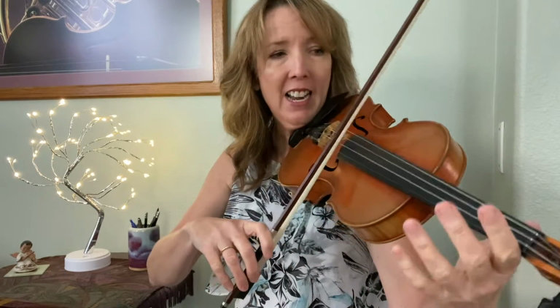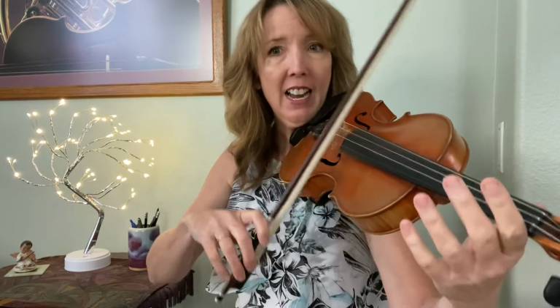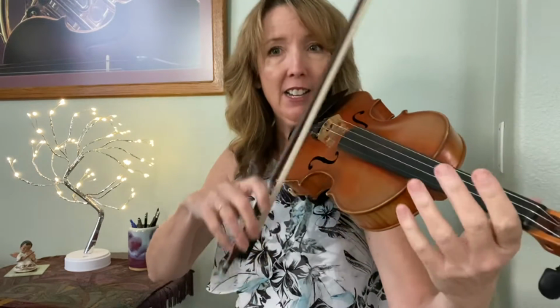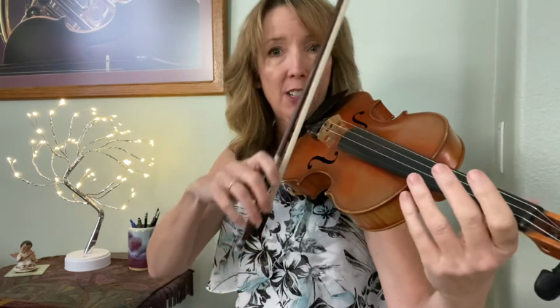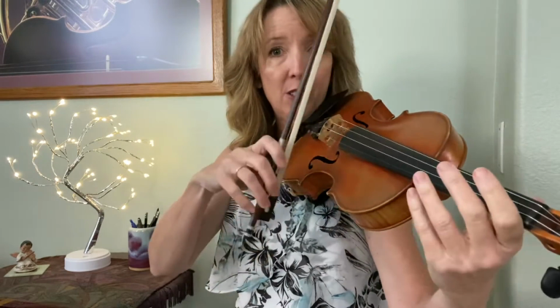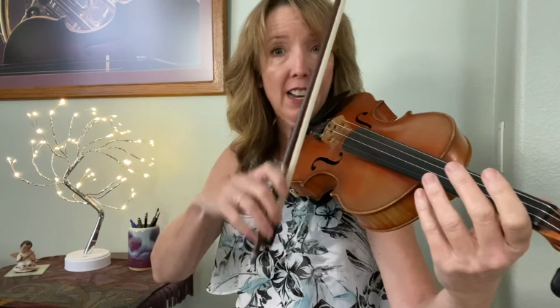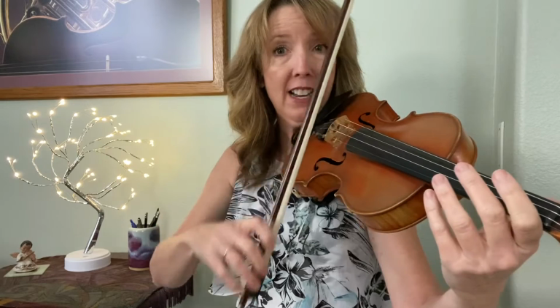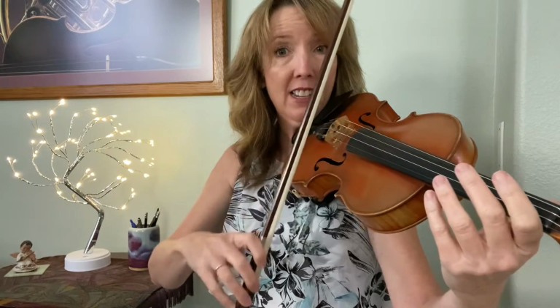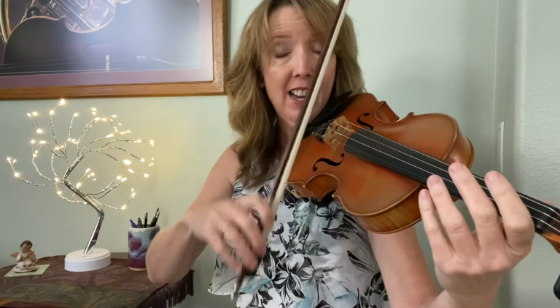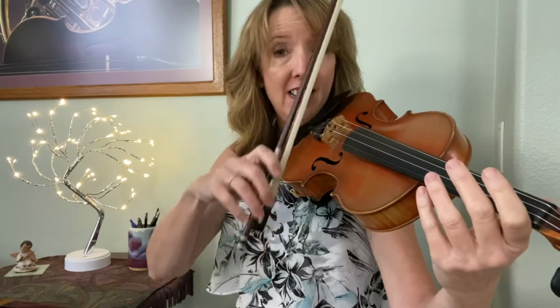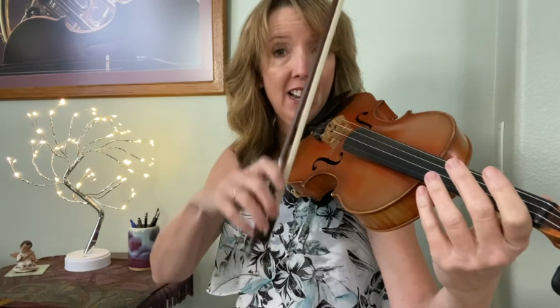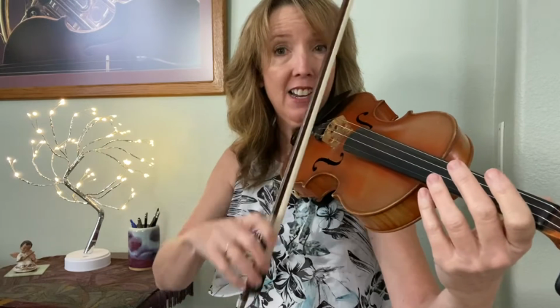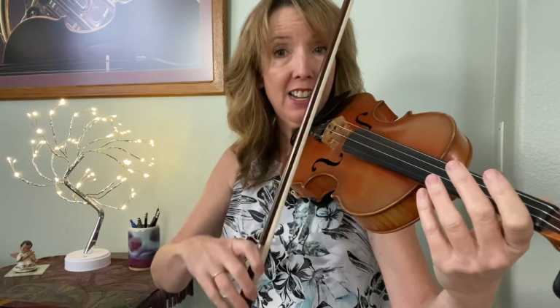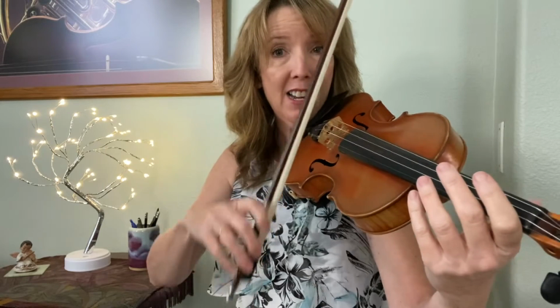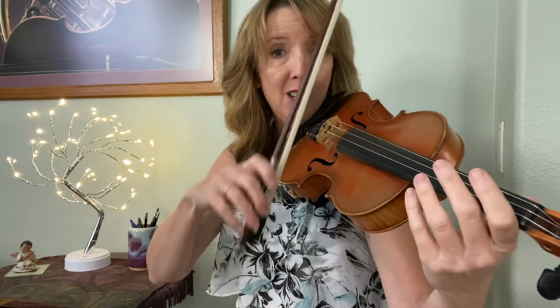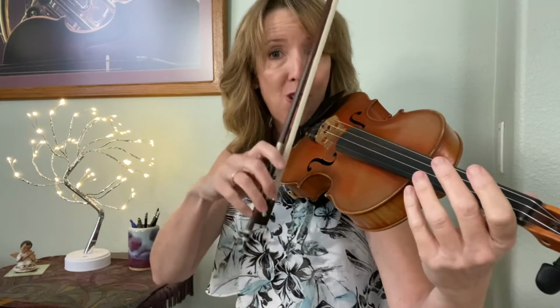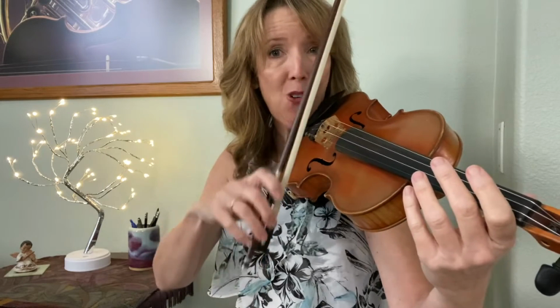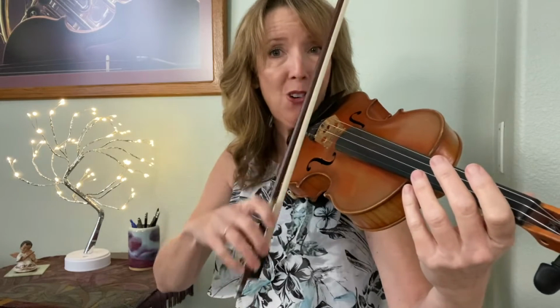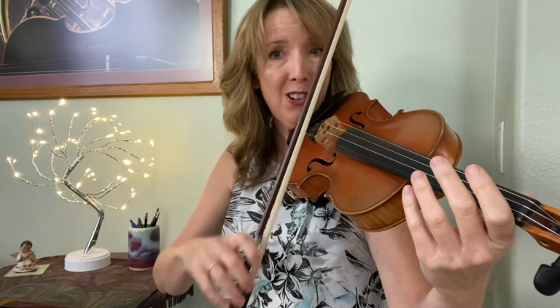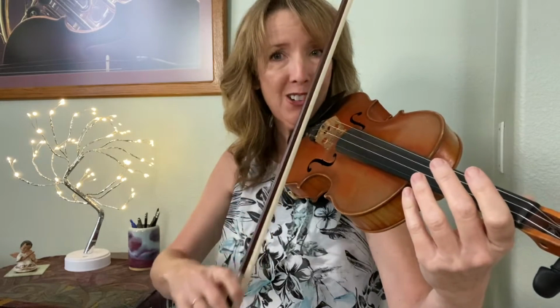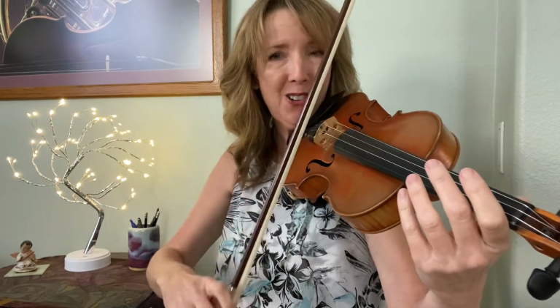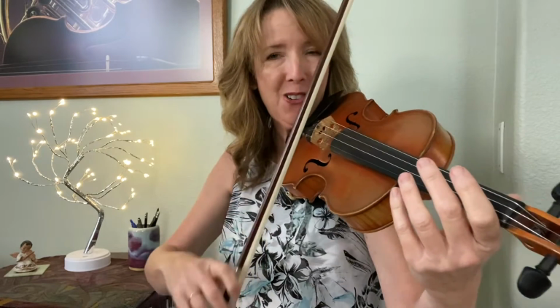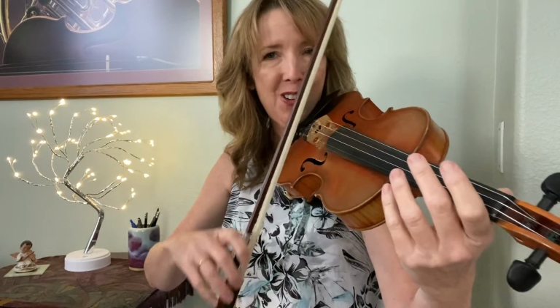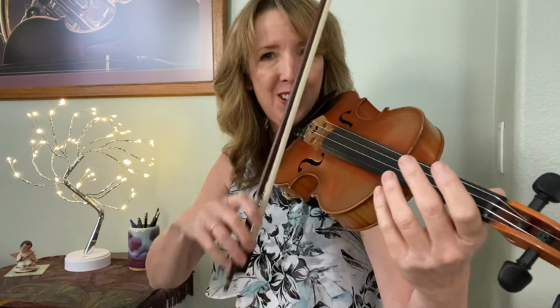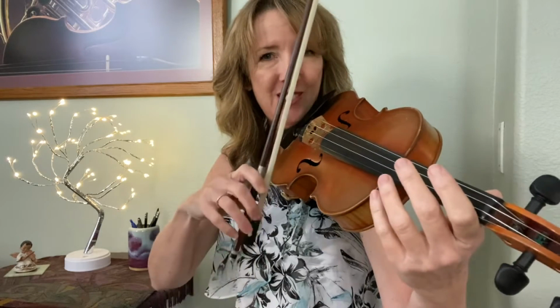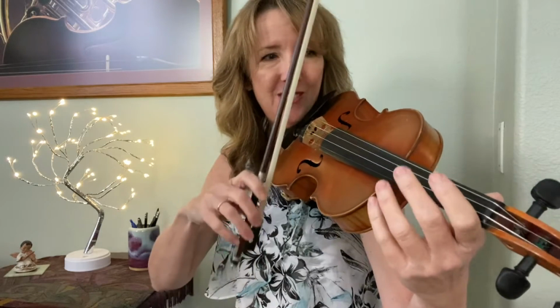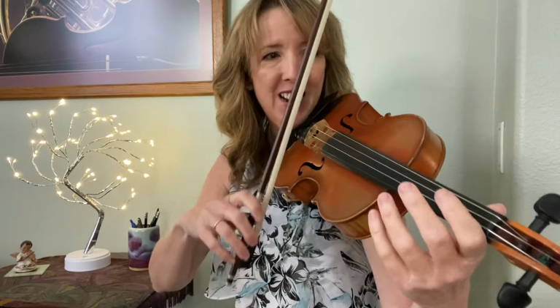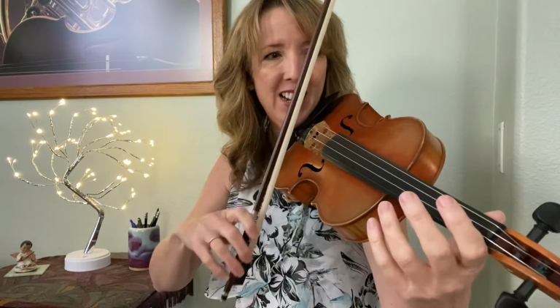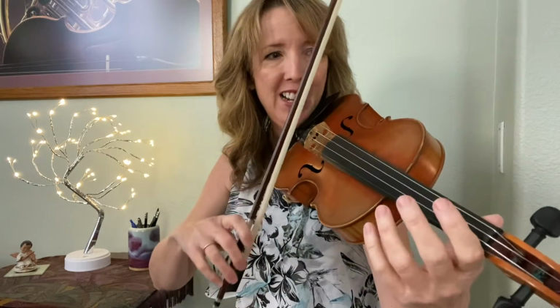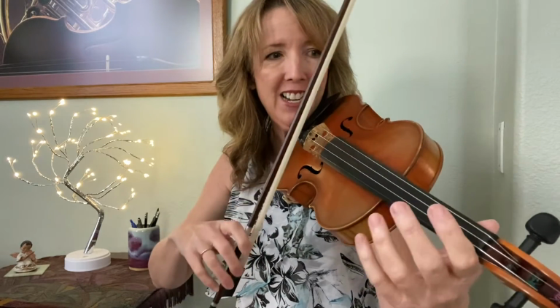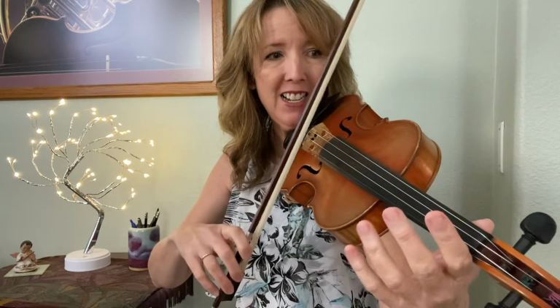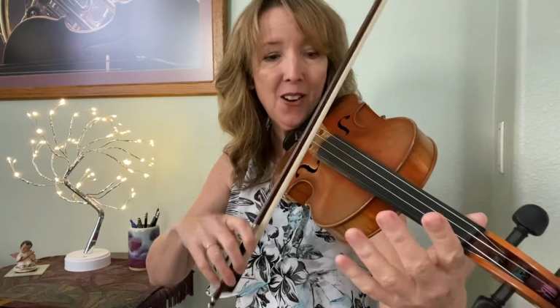And it goes: eighth, eighth, eighth, eighth, quarter, quarter. Ready, go.